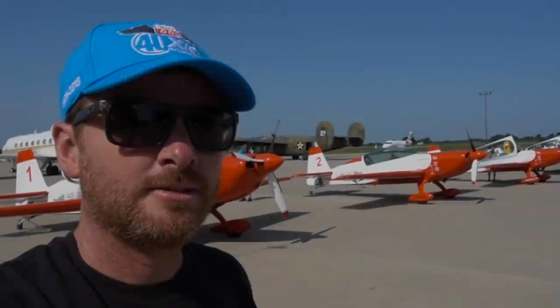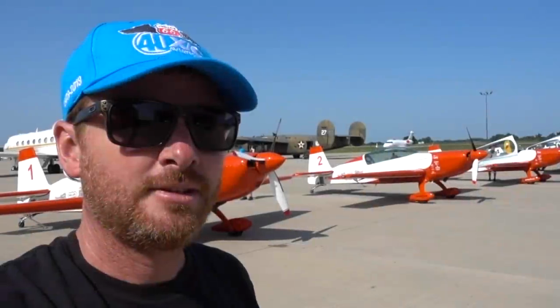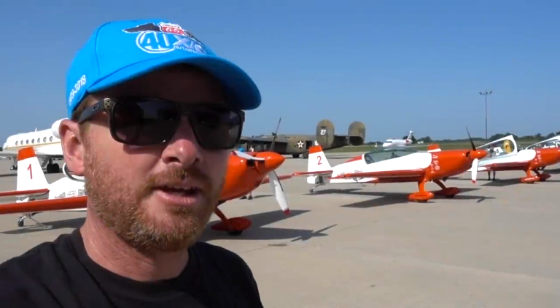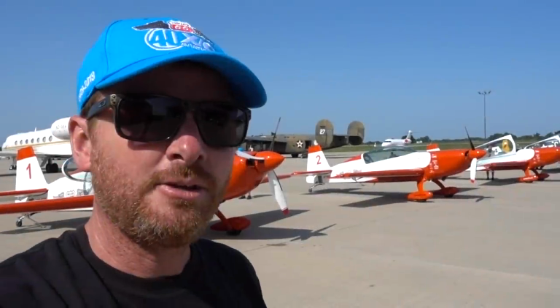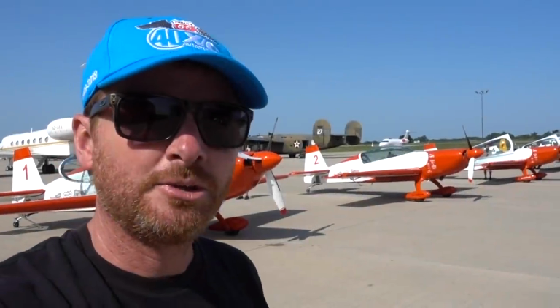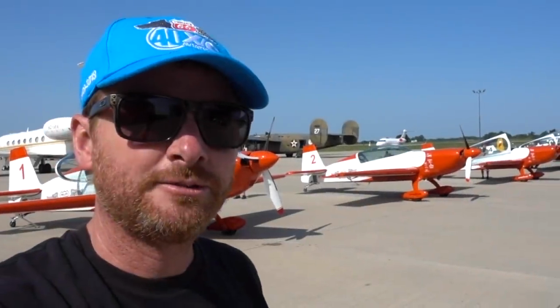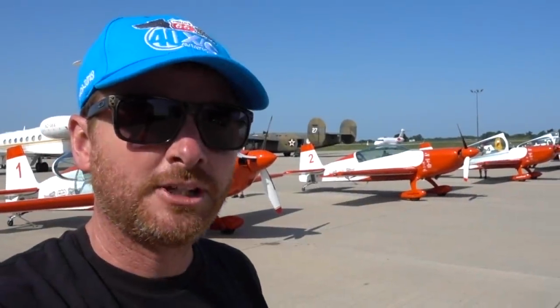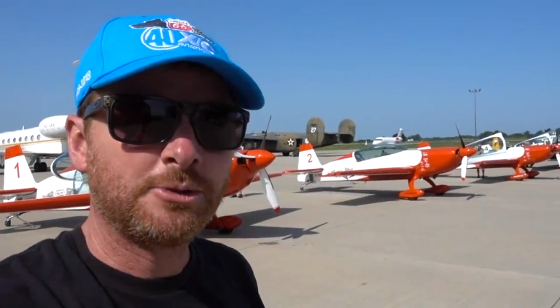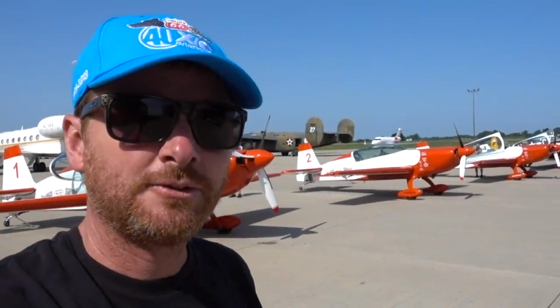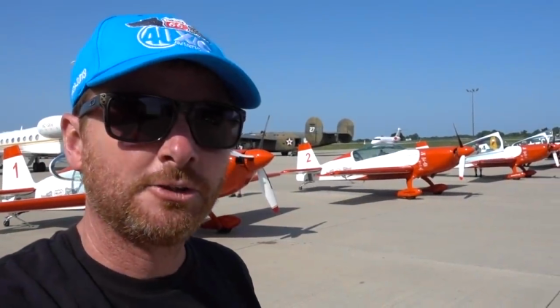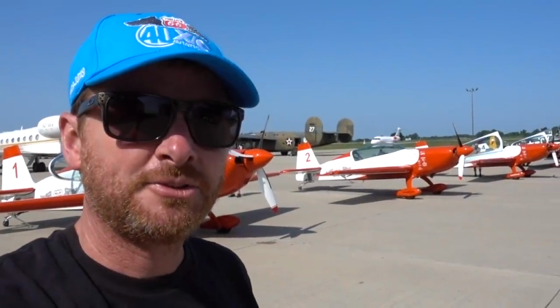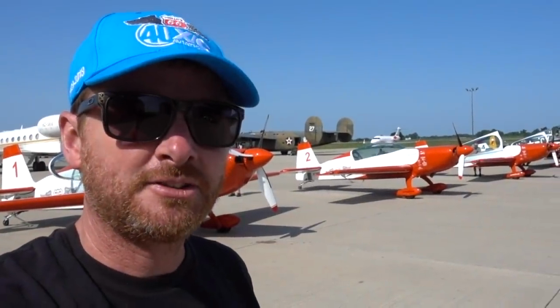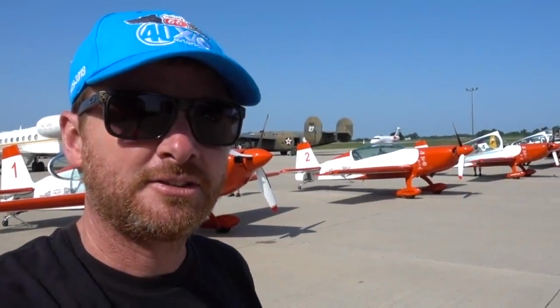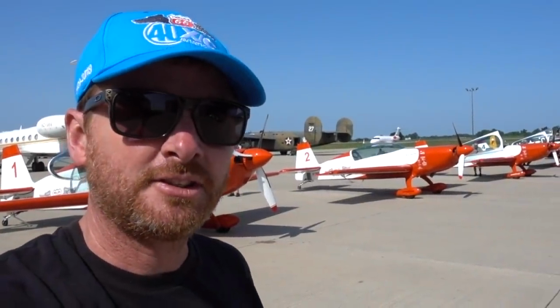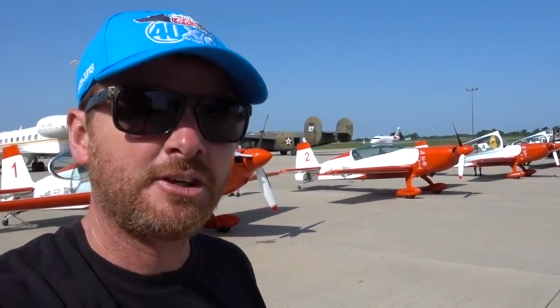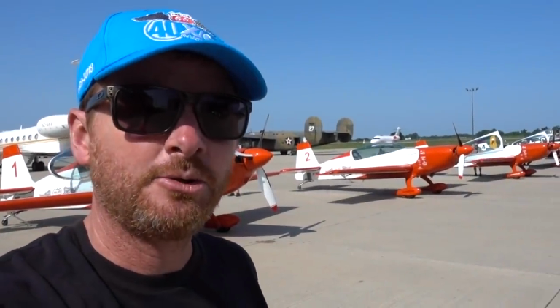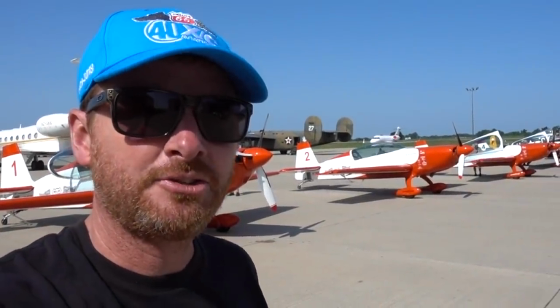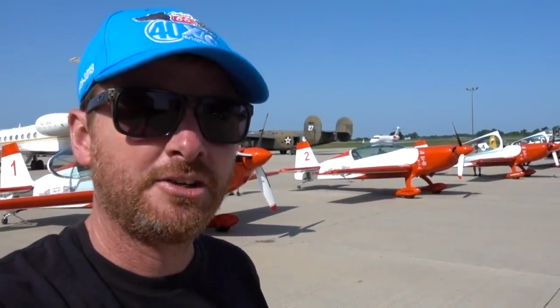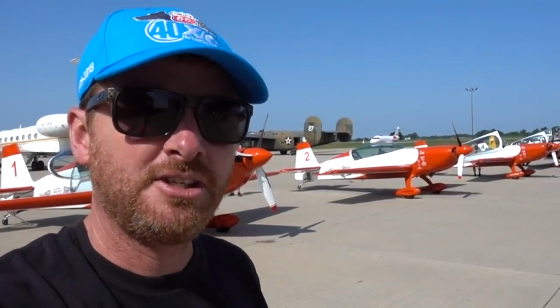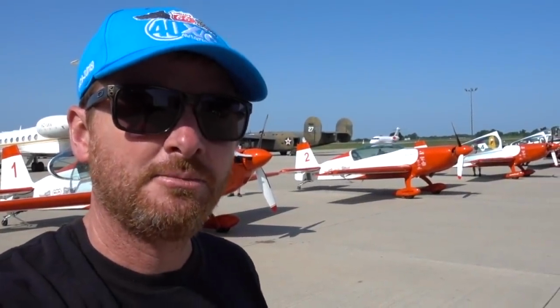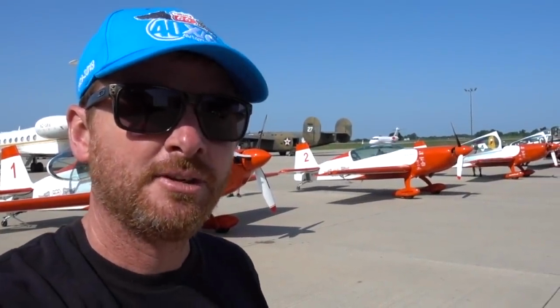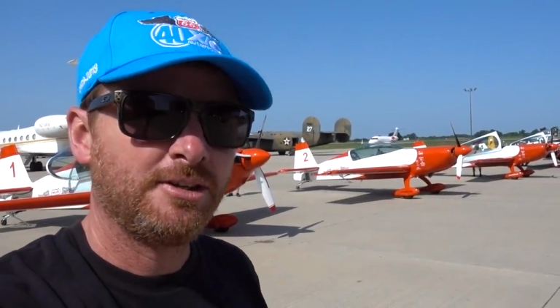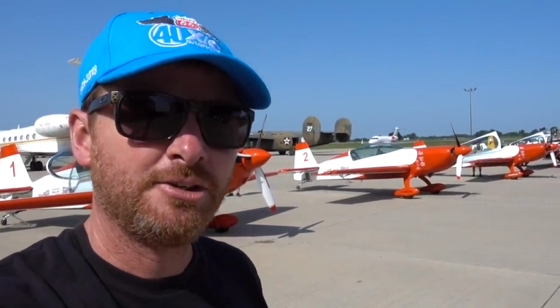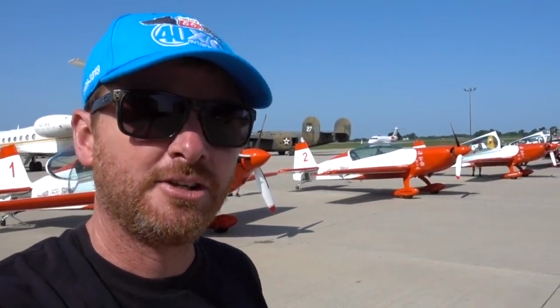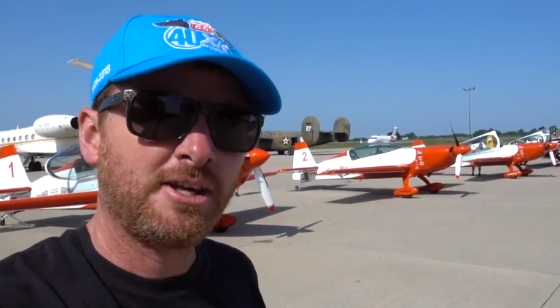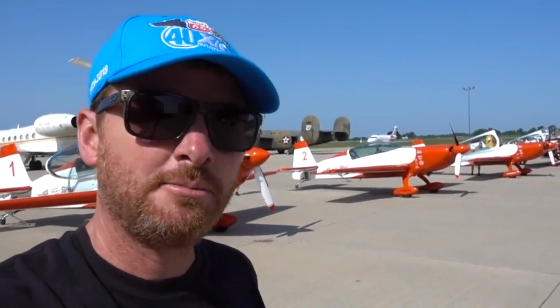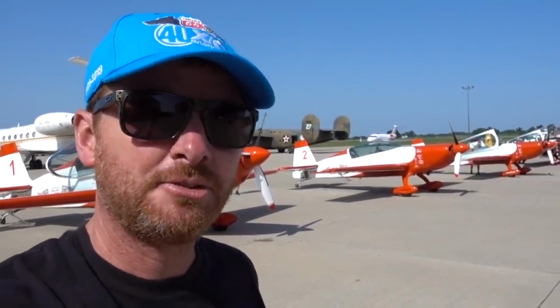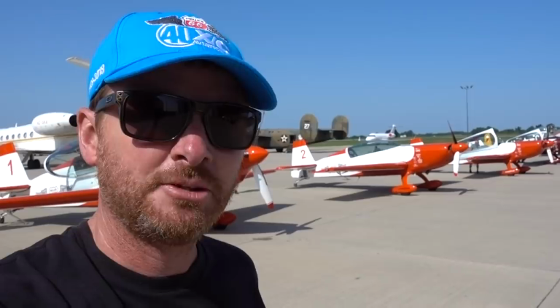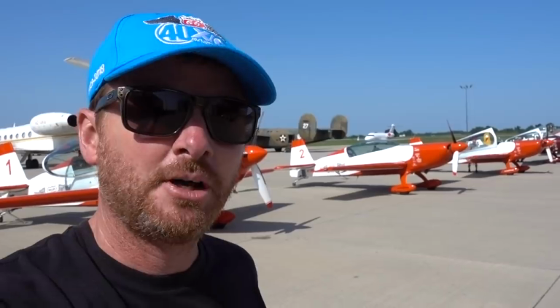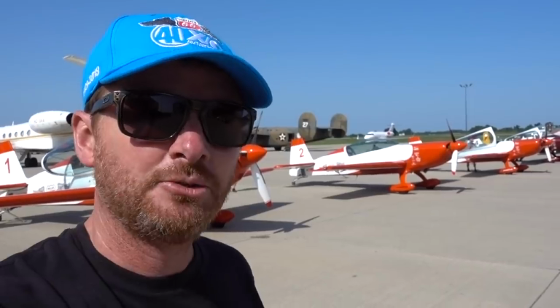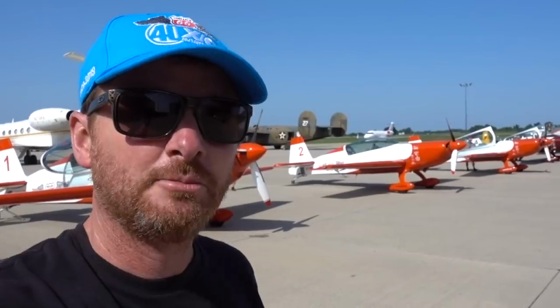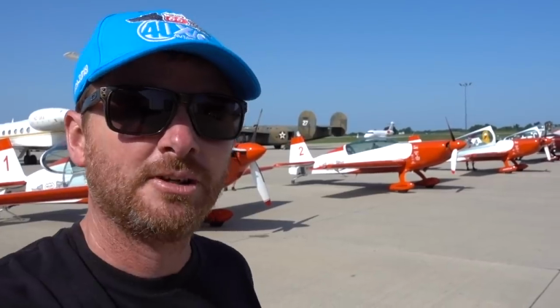Today we're going to fly with the Philips 66 Aerostar team and they're going to attempt to ring my doorbell.